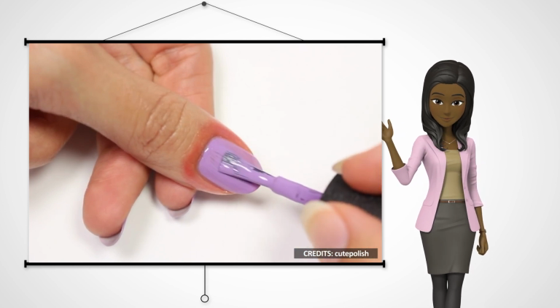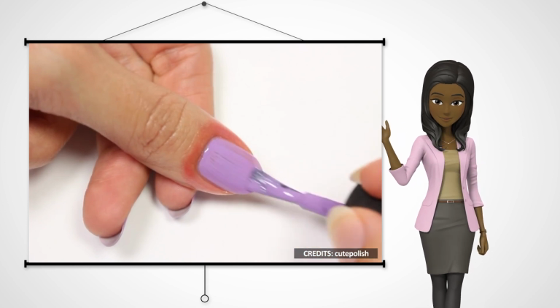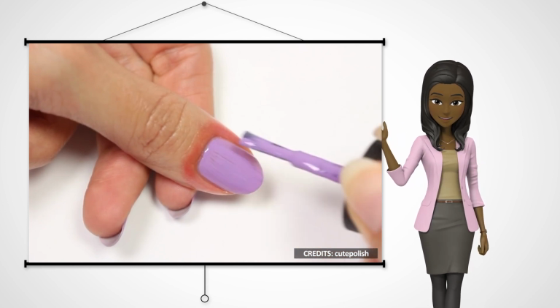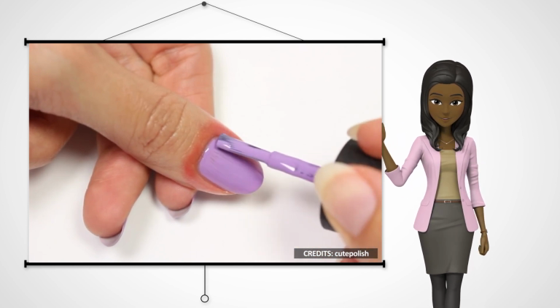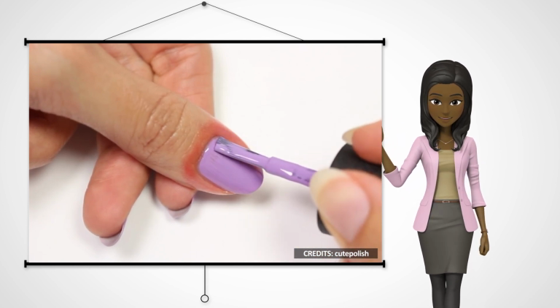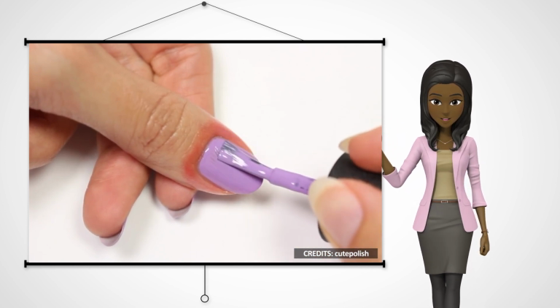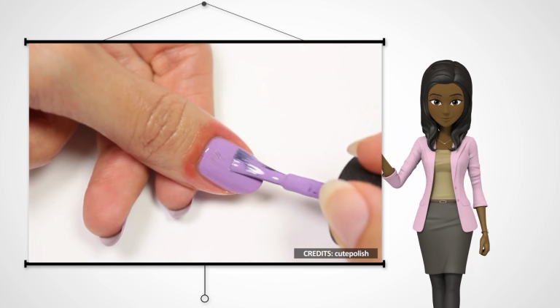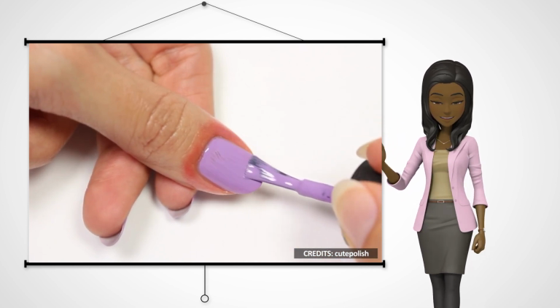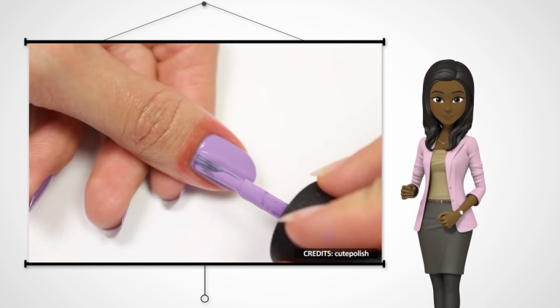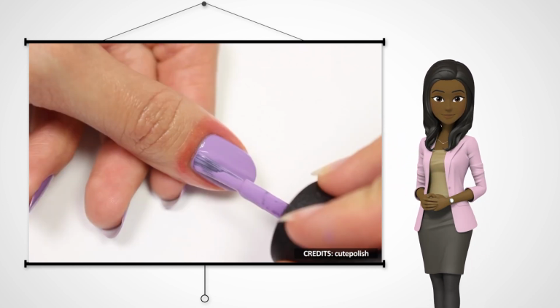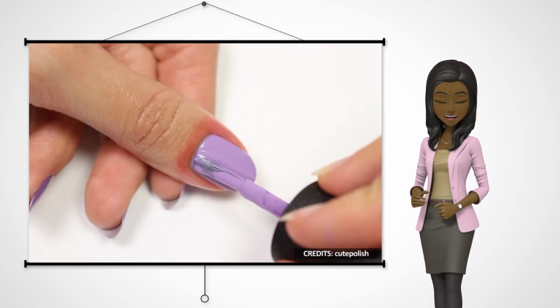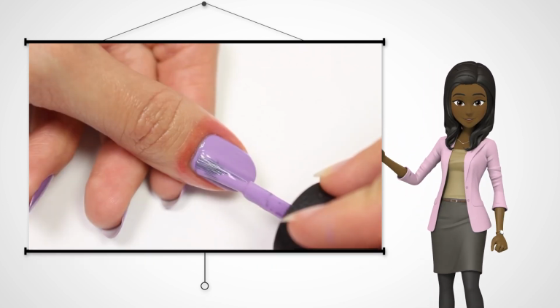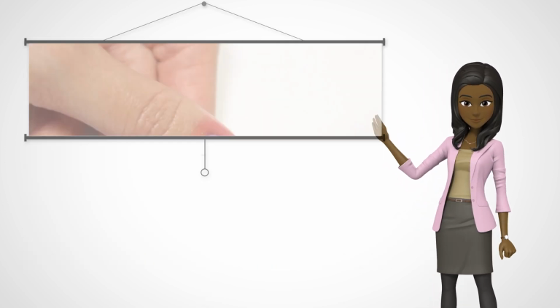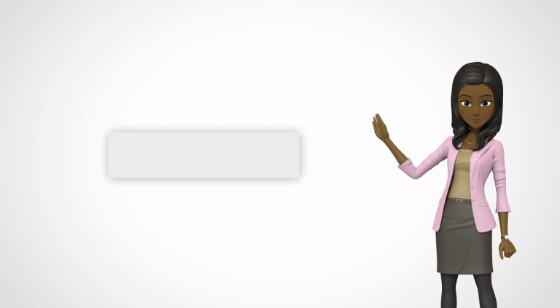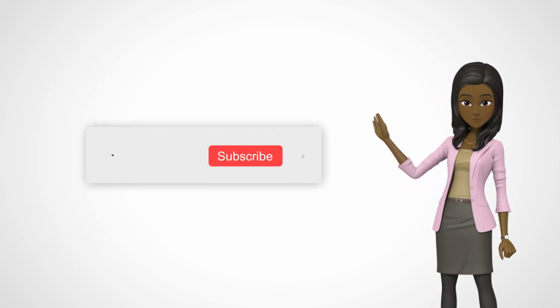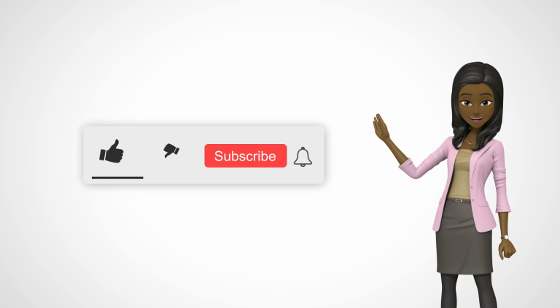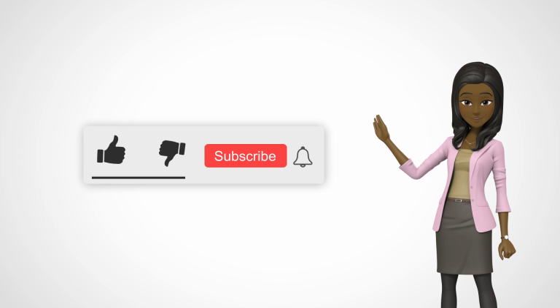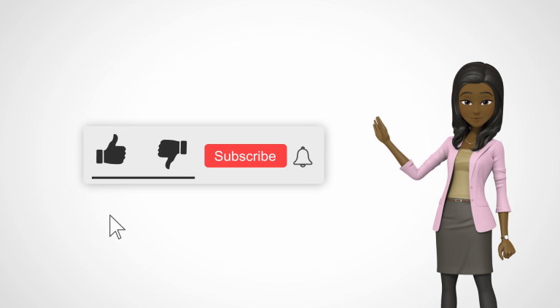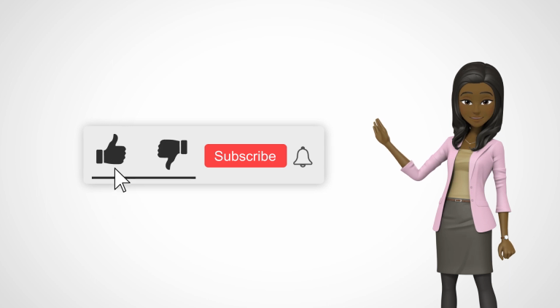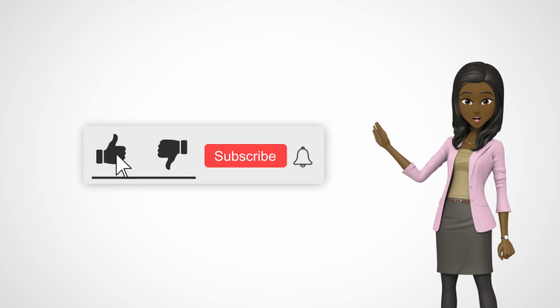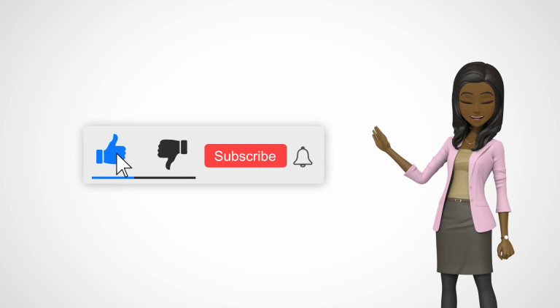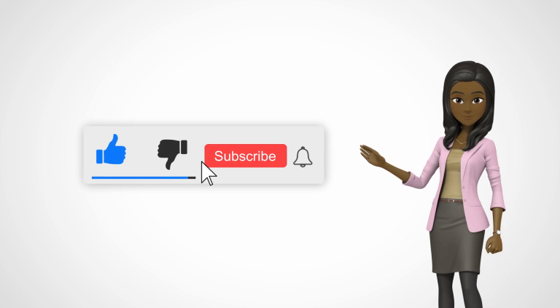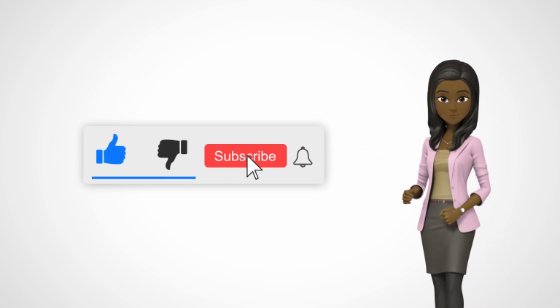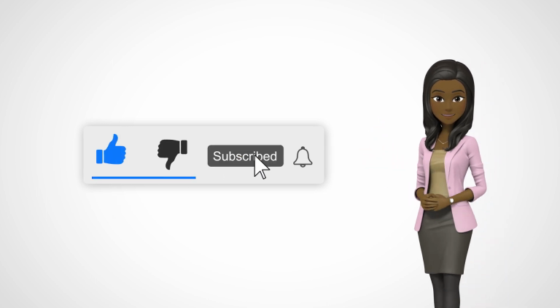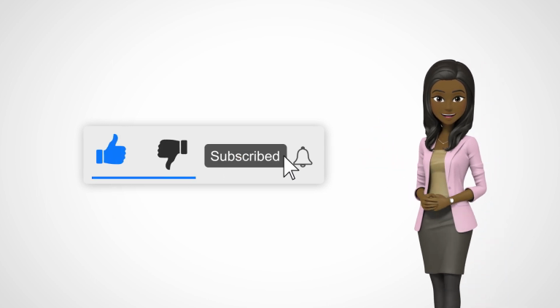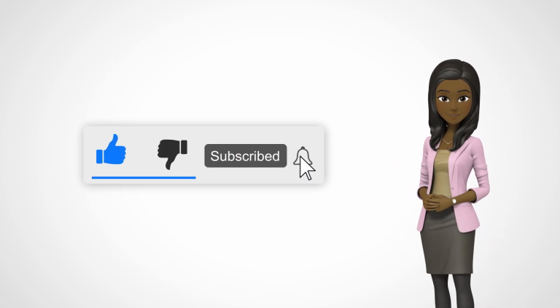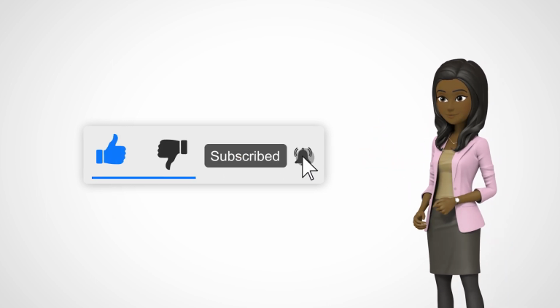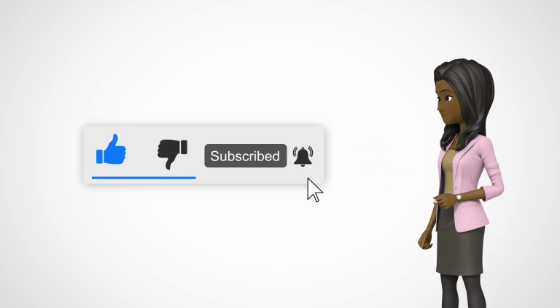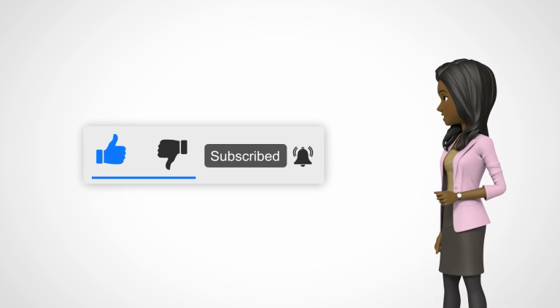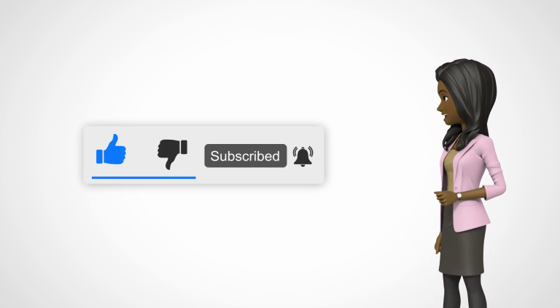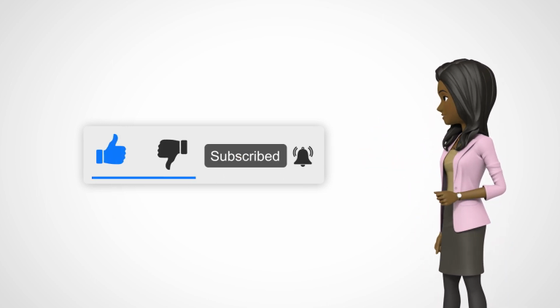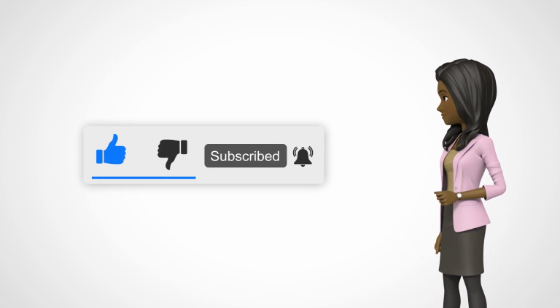If you want a thicker layer, go in with more coats. Enjoying the video so far? Give it a thumbs up and subscribe to the channel.